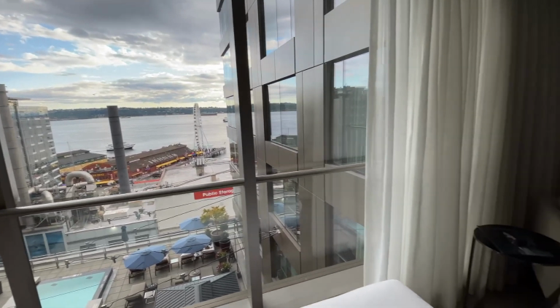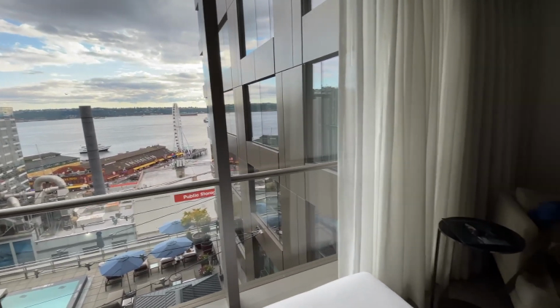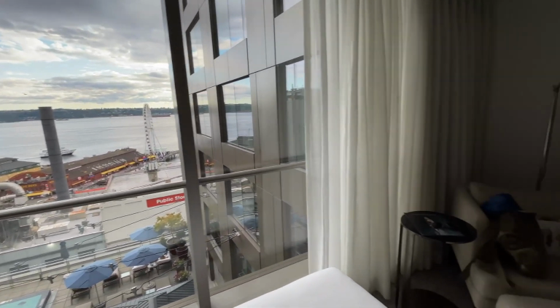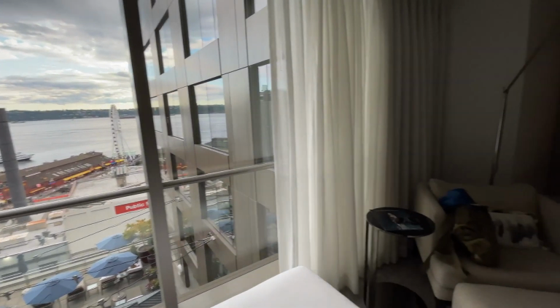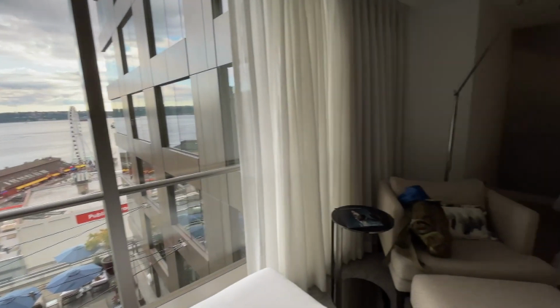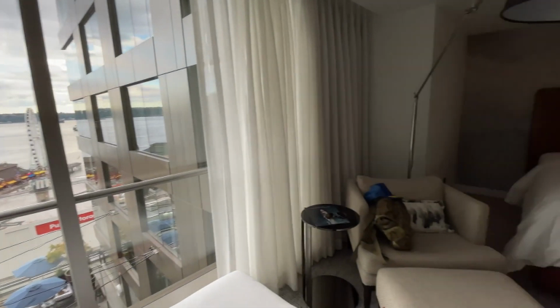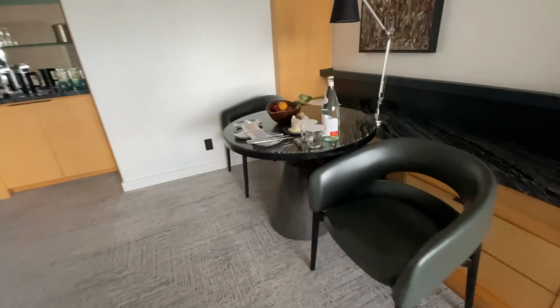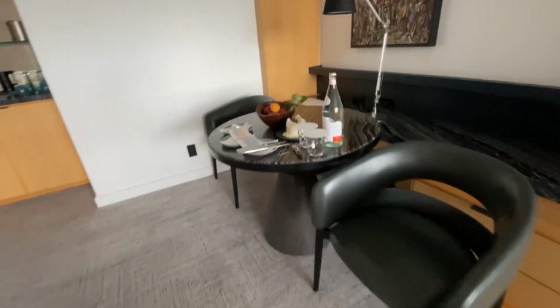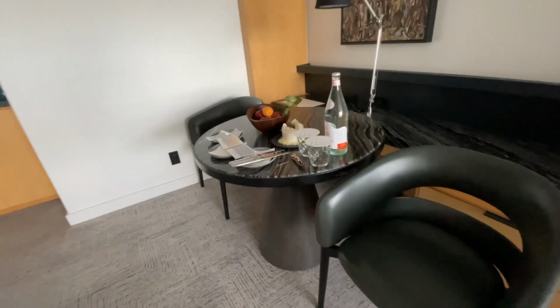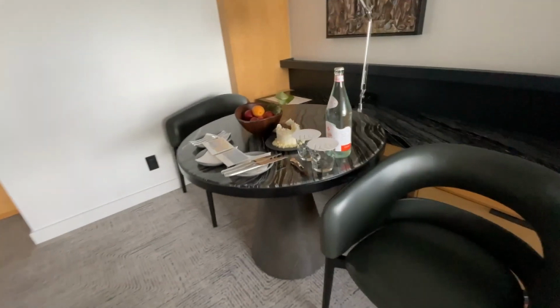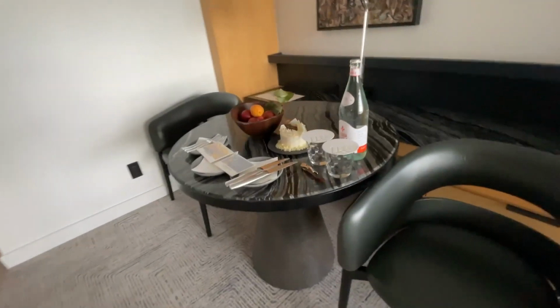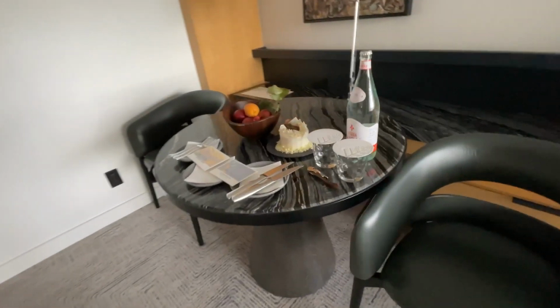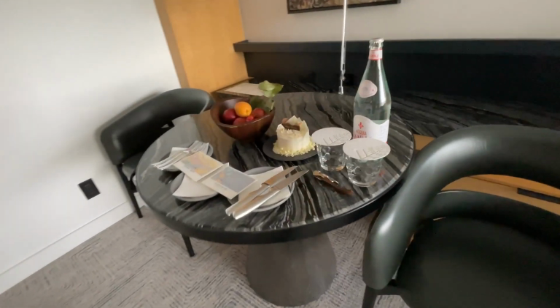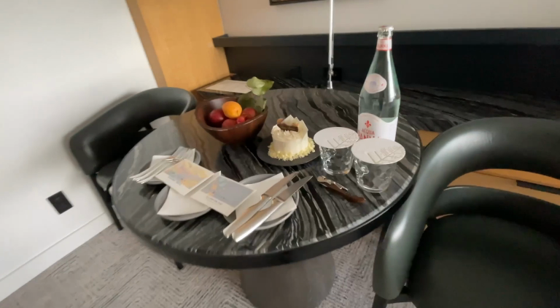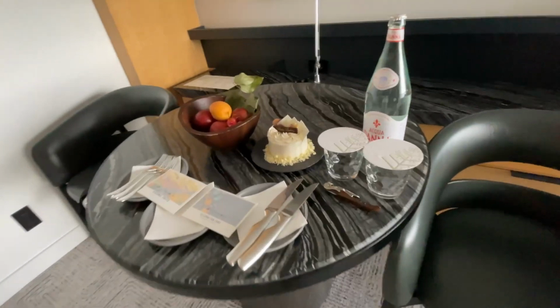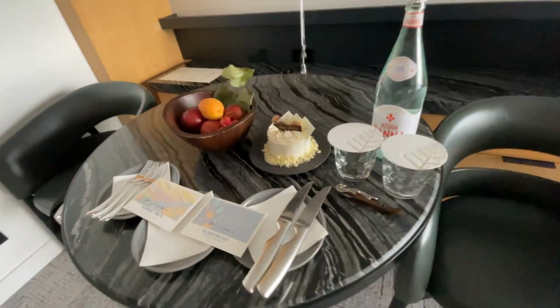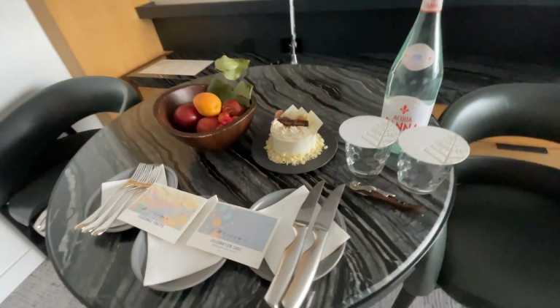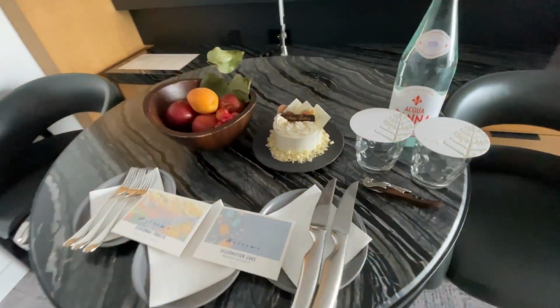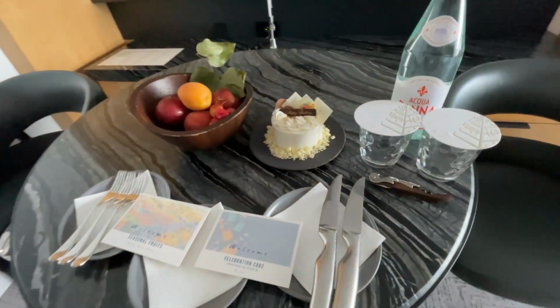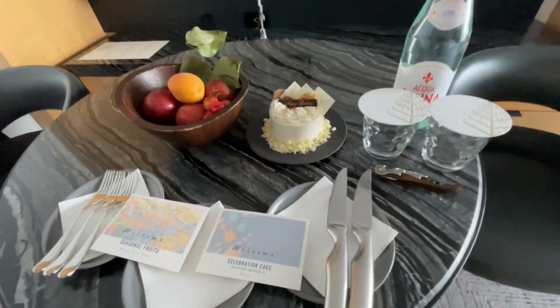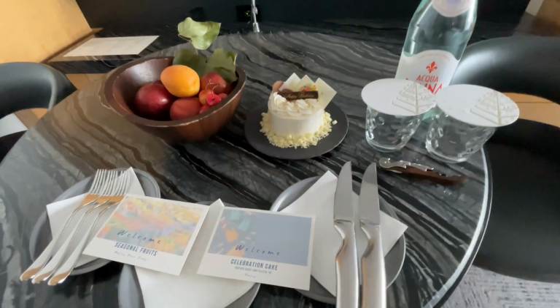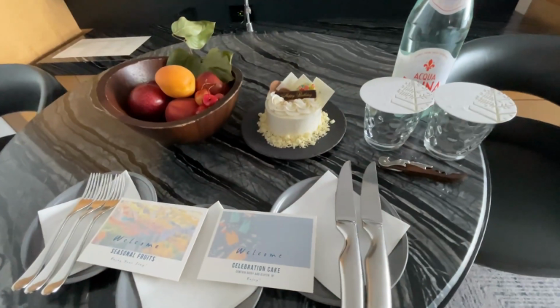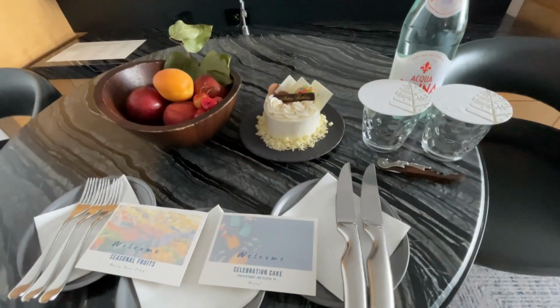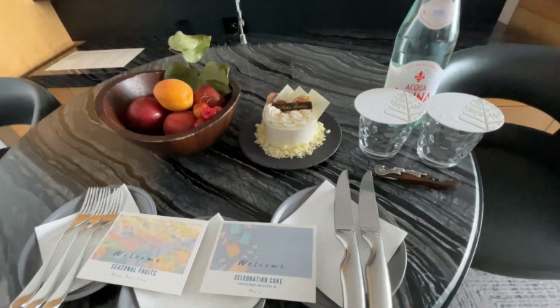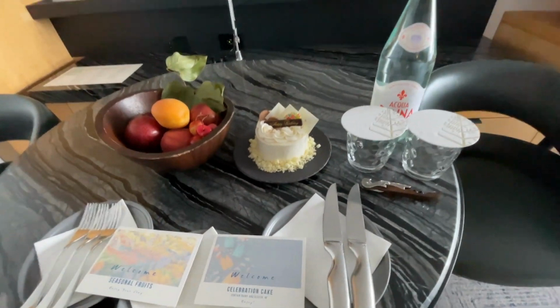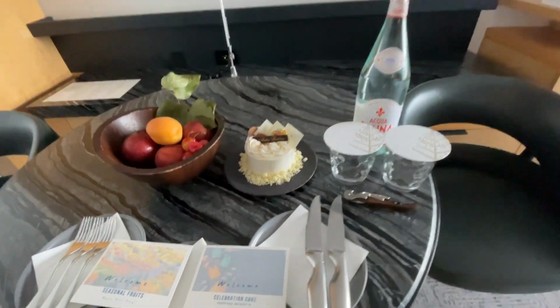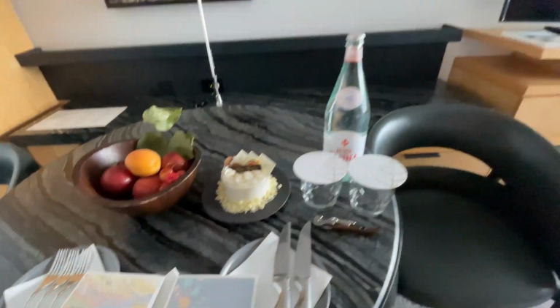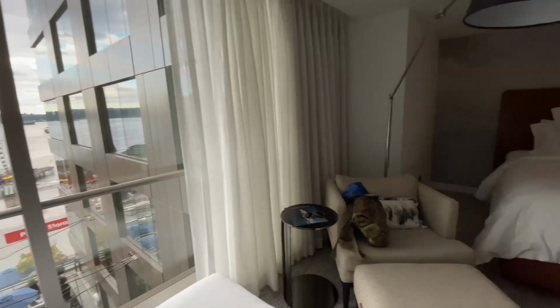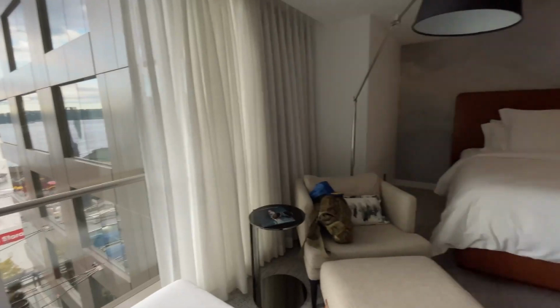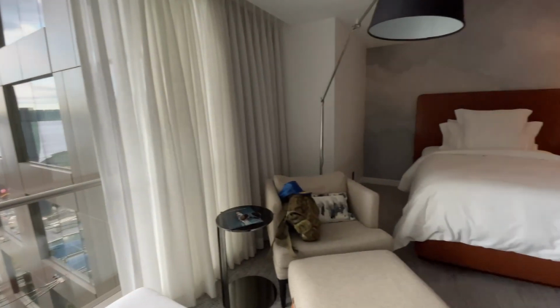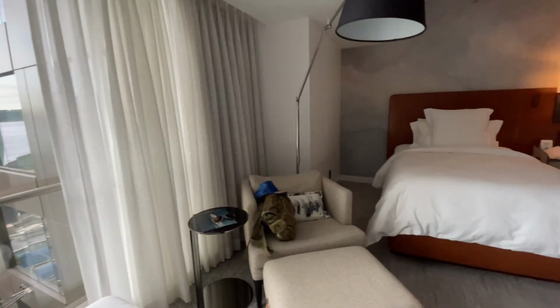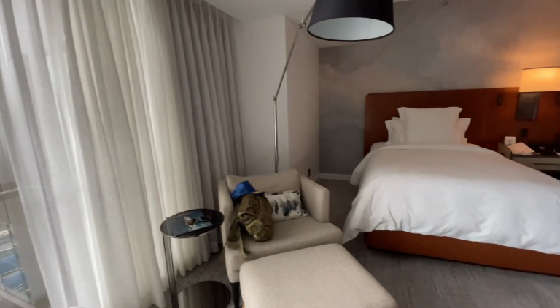As soon as we arrived, we noticed a cake on the table since this trip was for my brother's belated birthday.